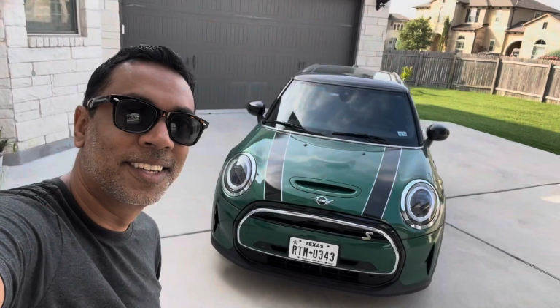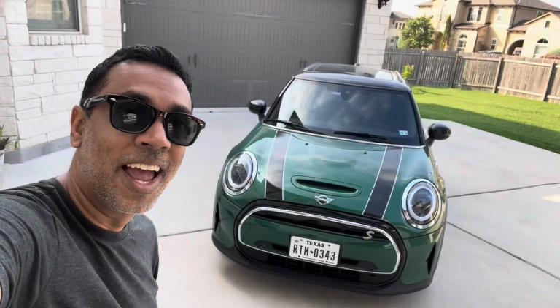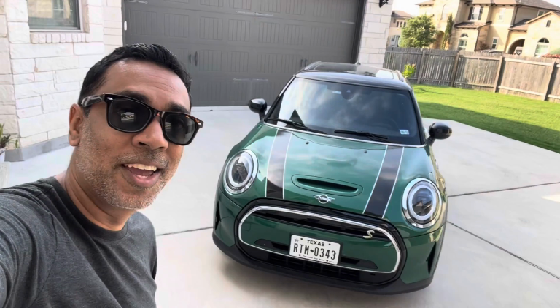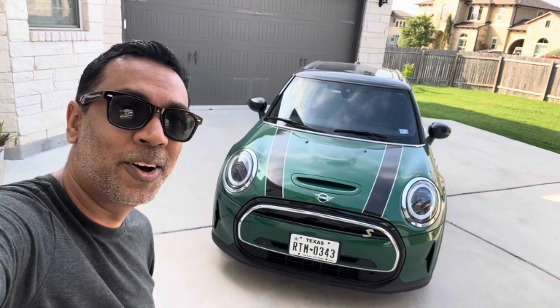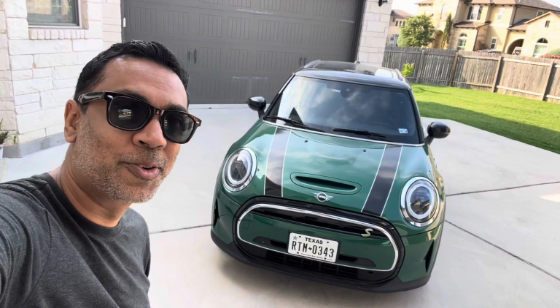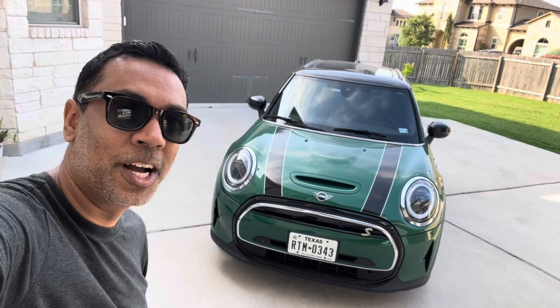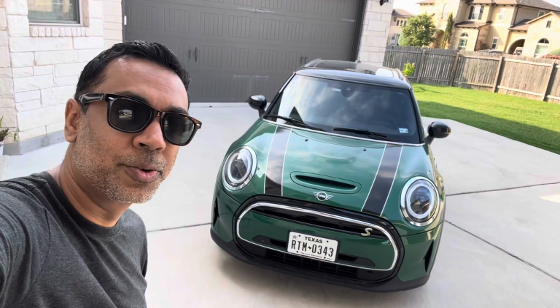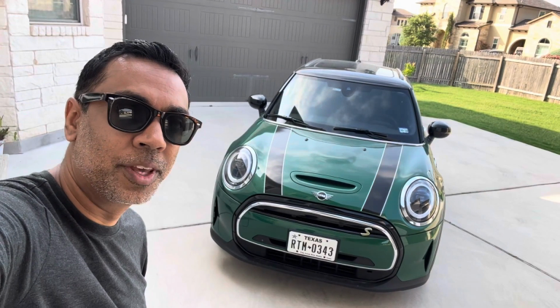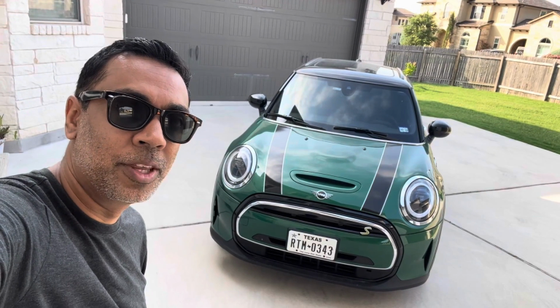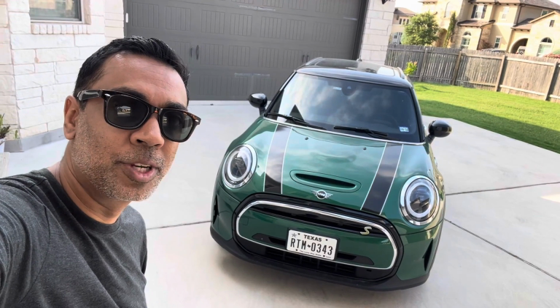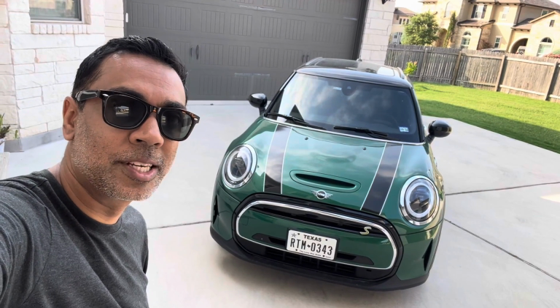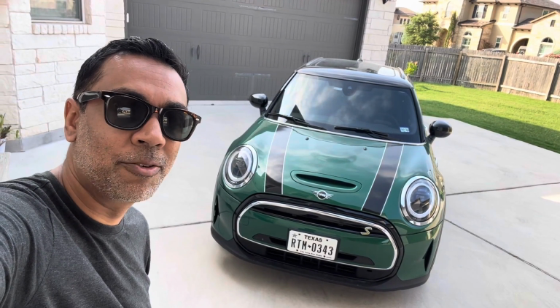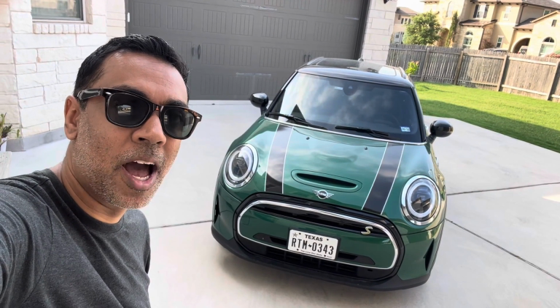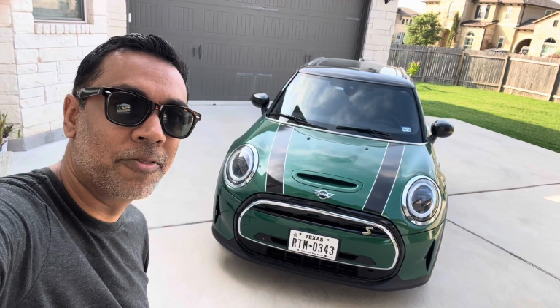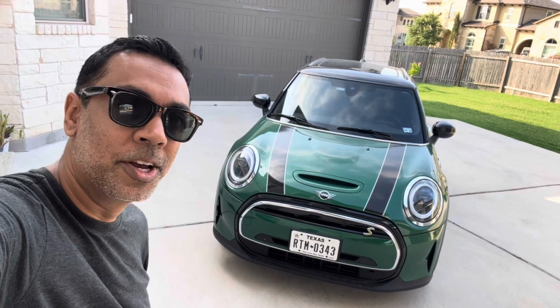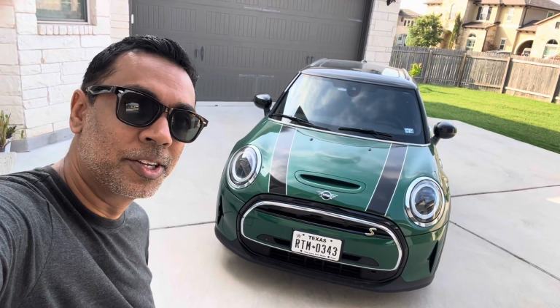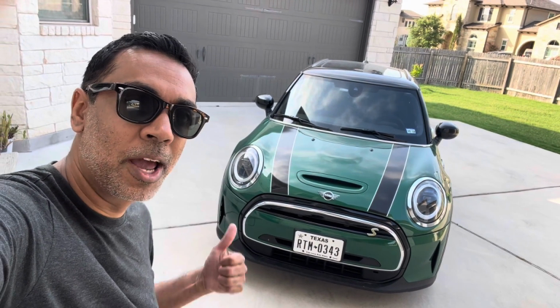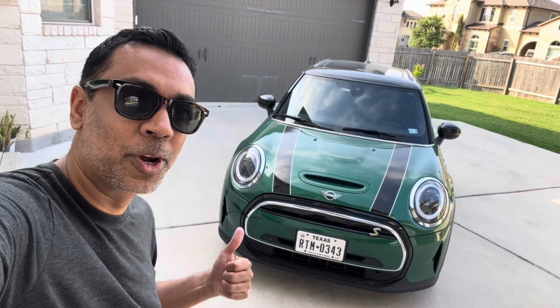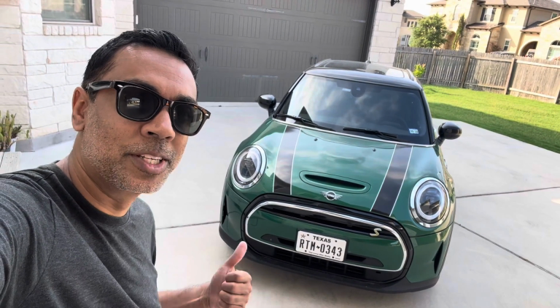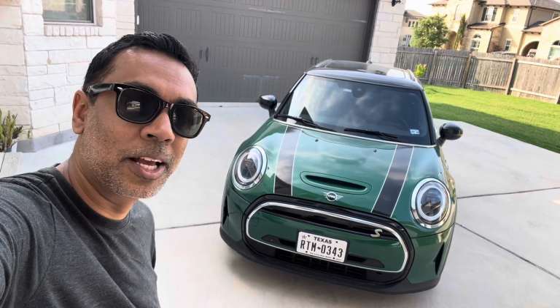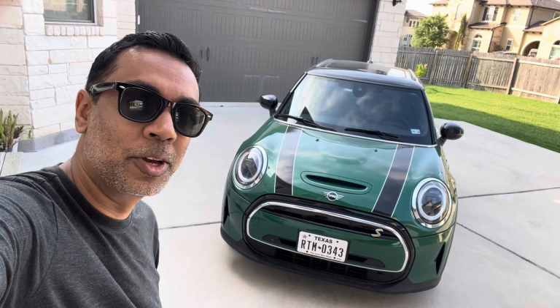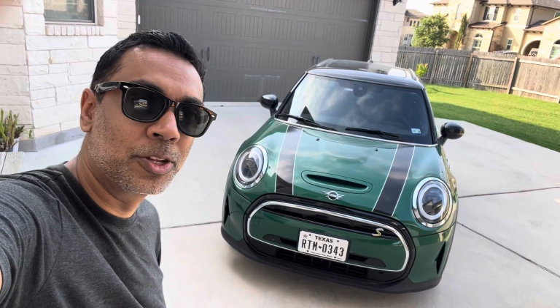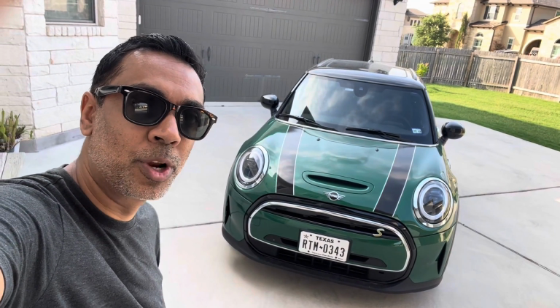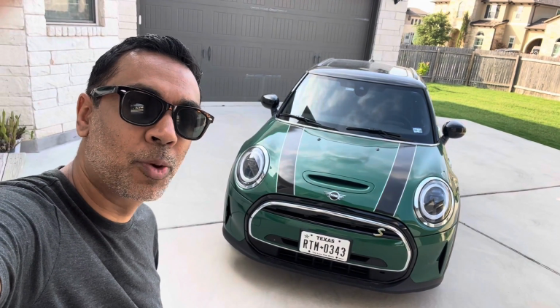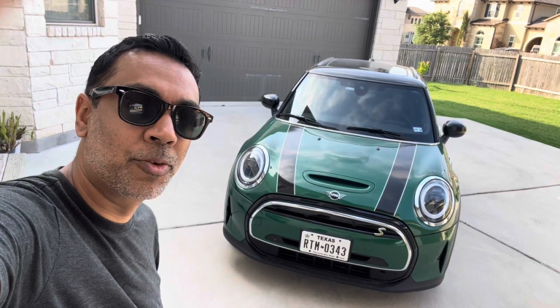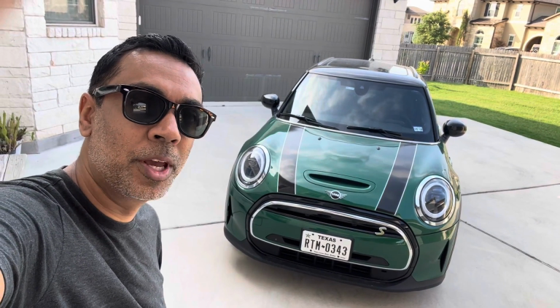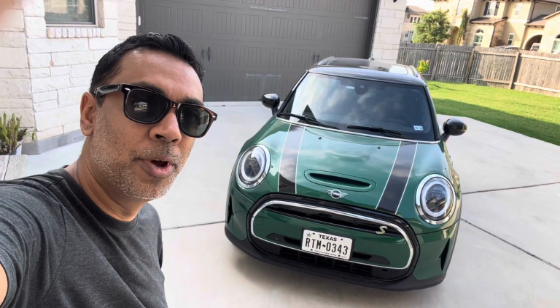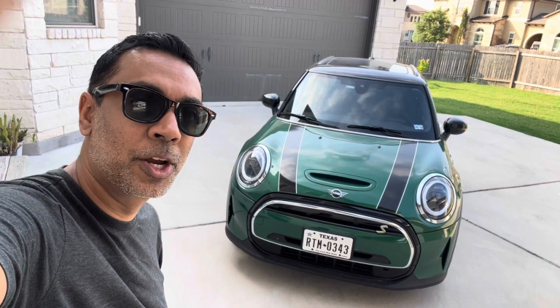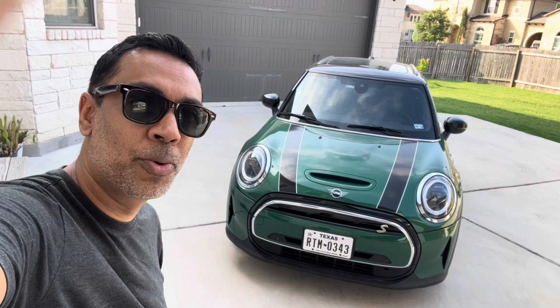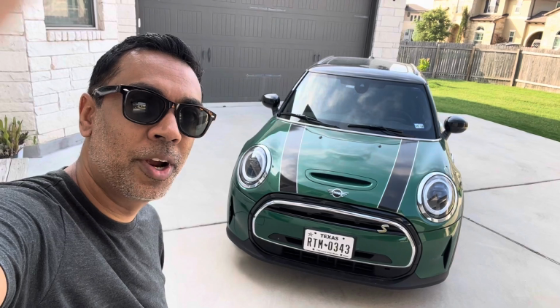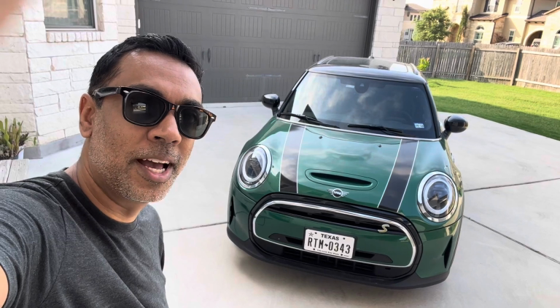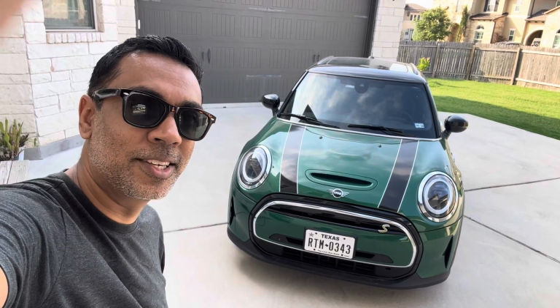Hey y'all, it's Raj with EV365. Today we're going to take a look at the 2023 Mini Cooper SE.